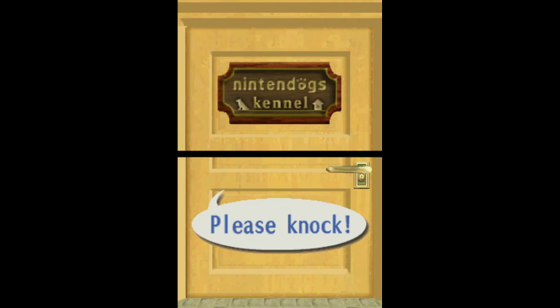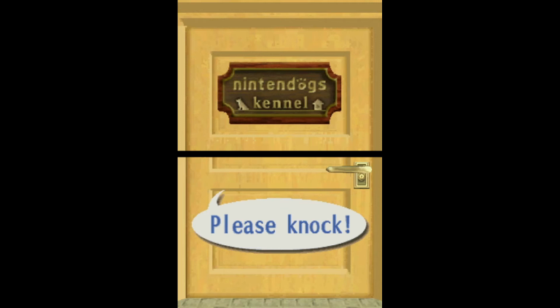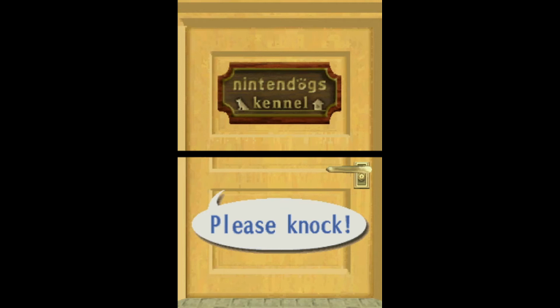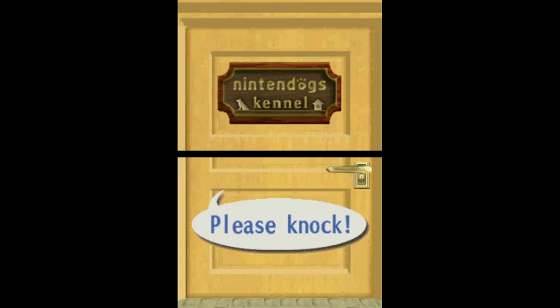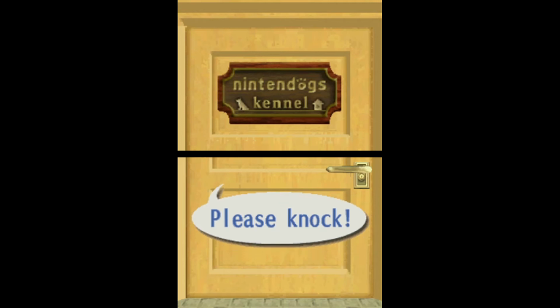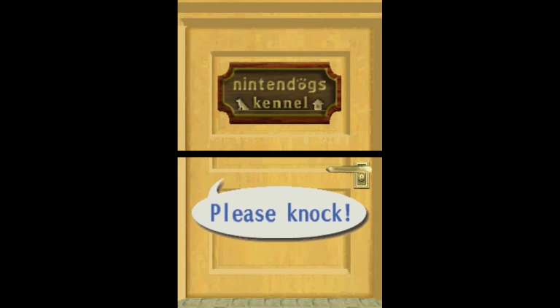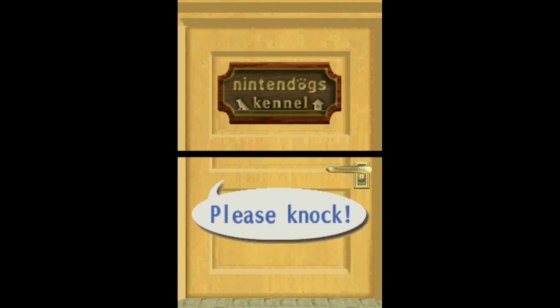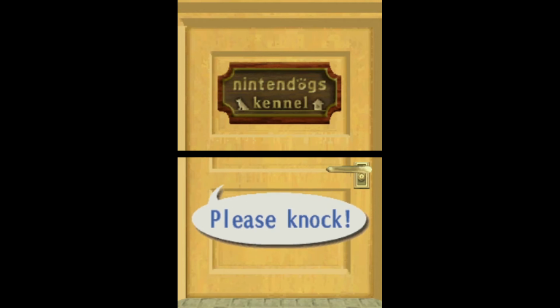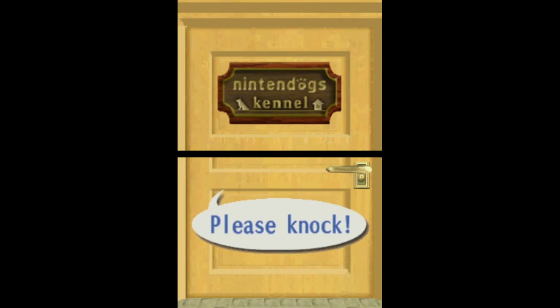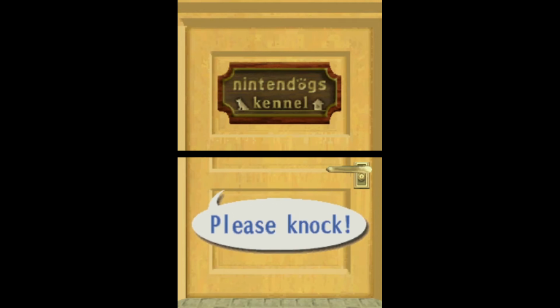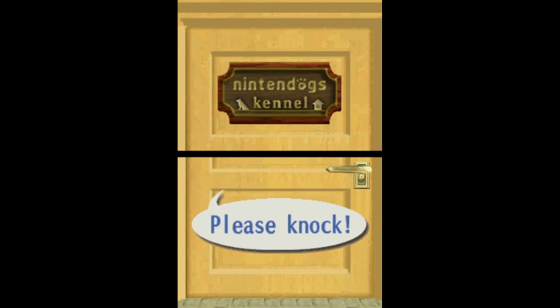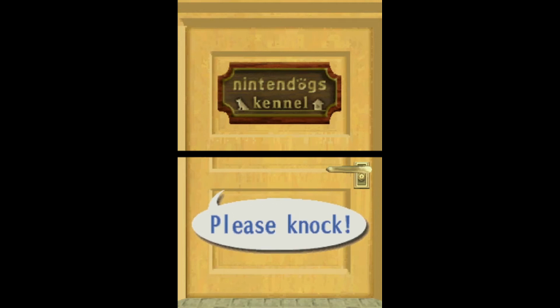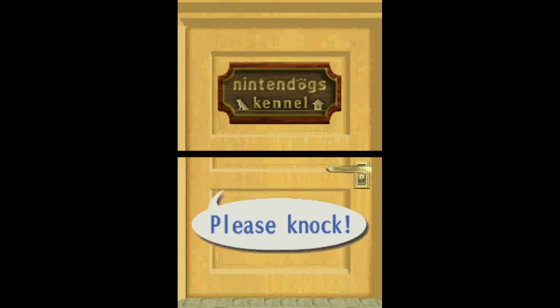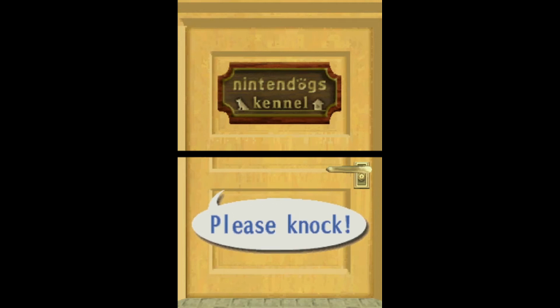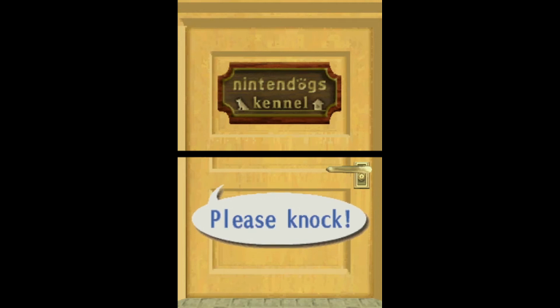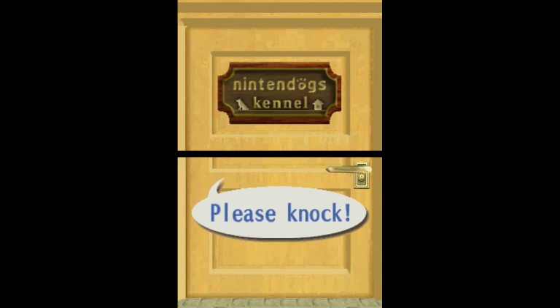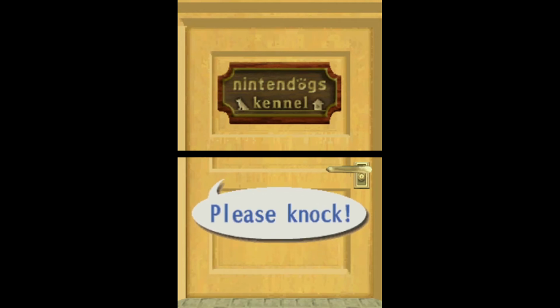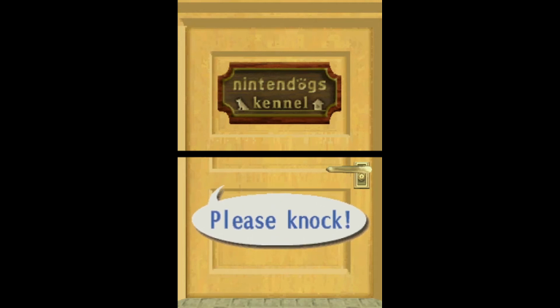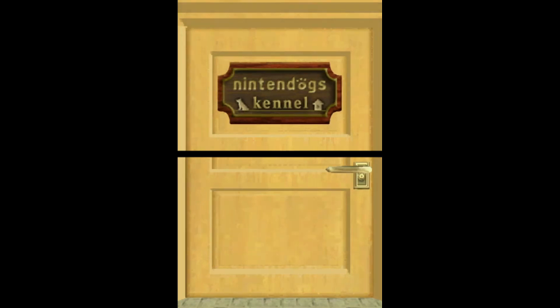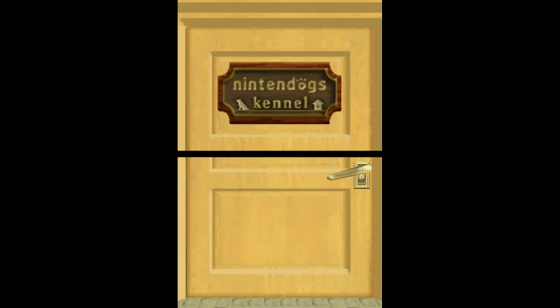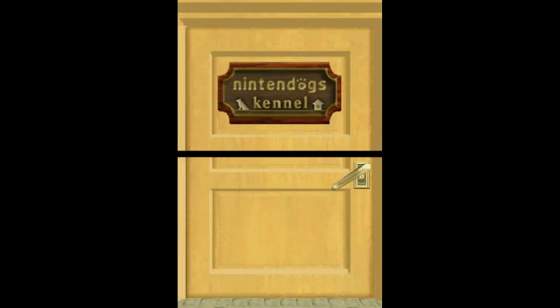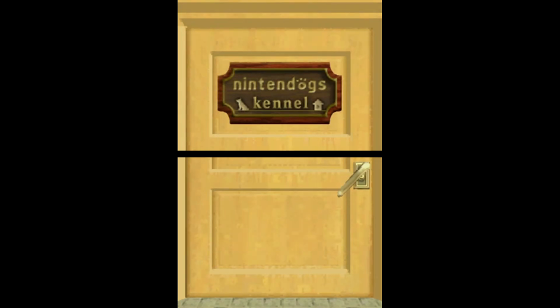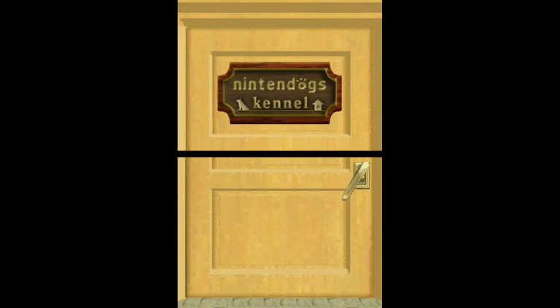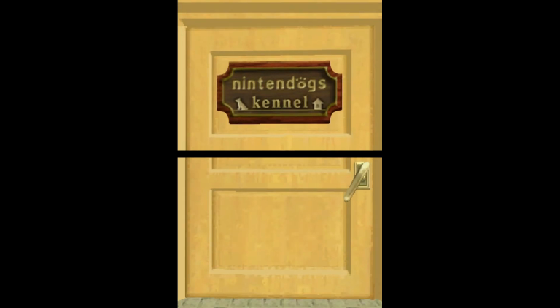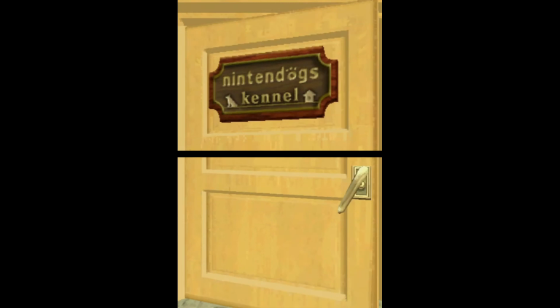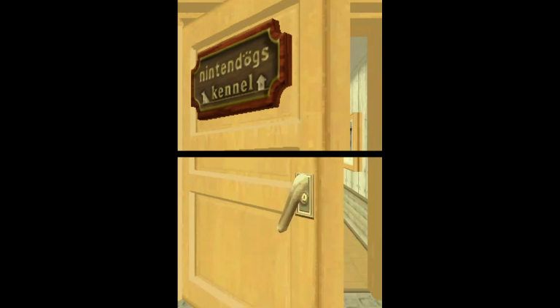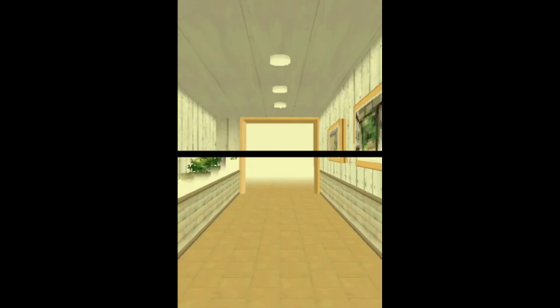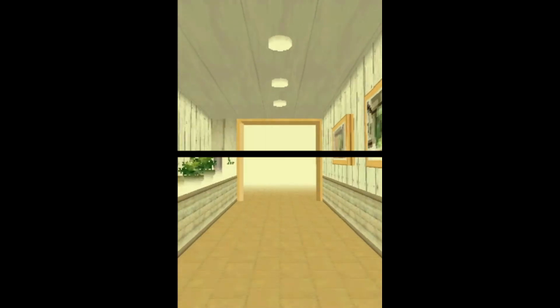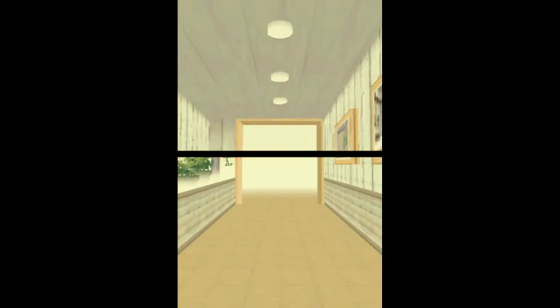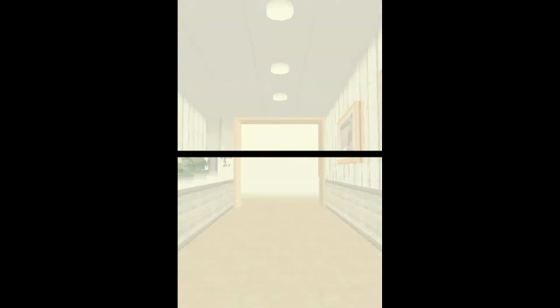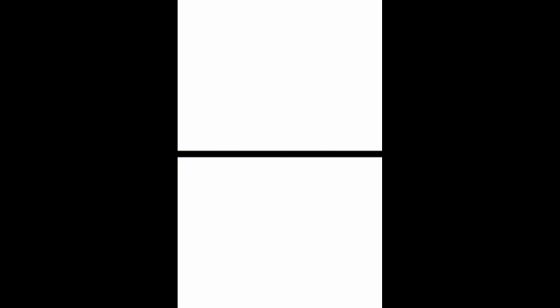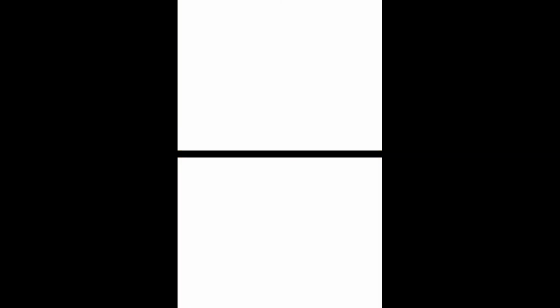Hello and welcome to video gaming video number seven for the video gaming performance class. Today's game is Nintendogs.